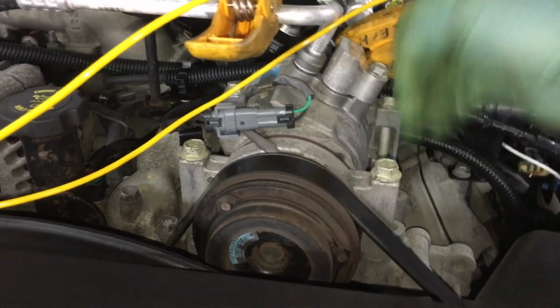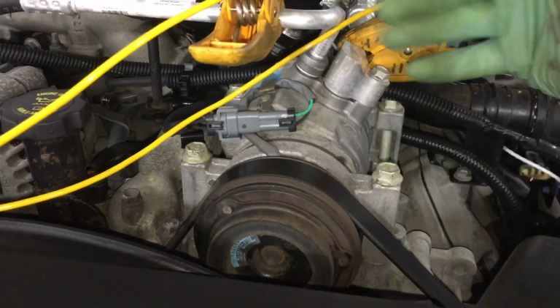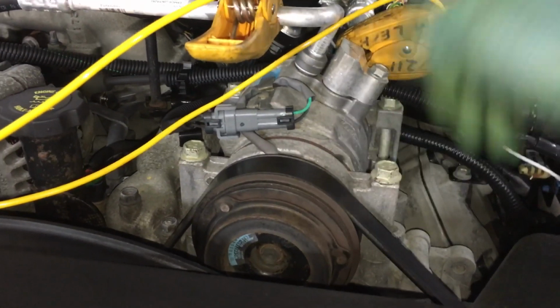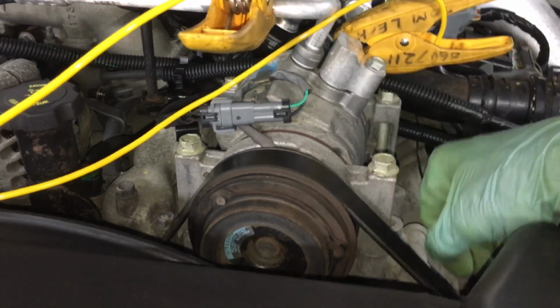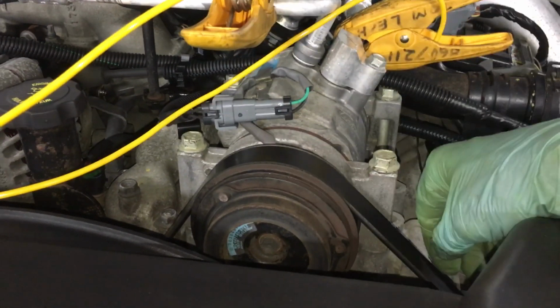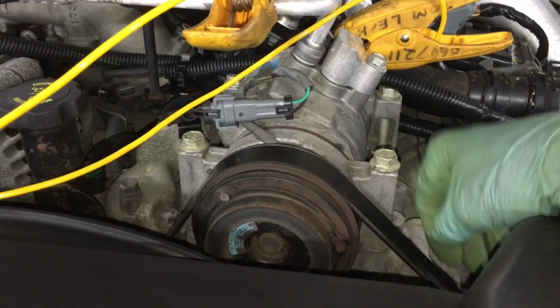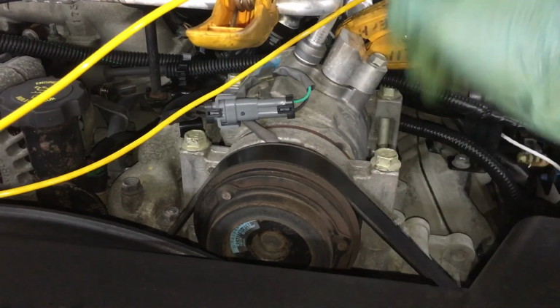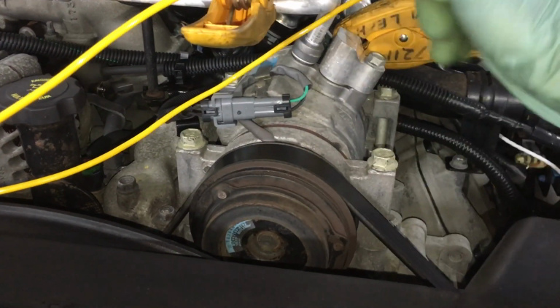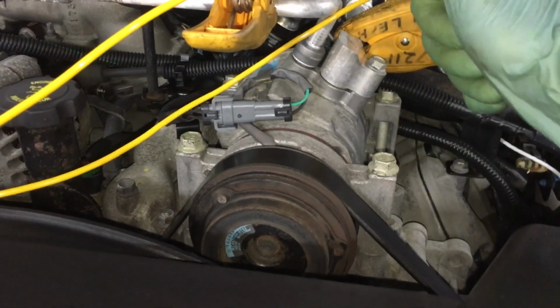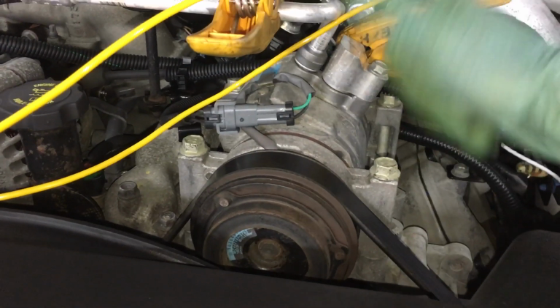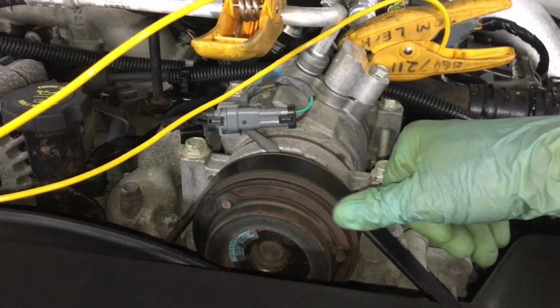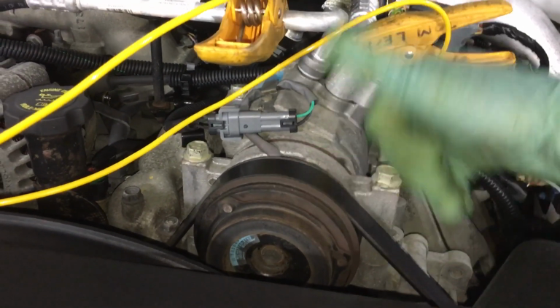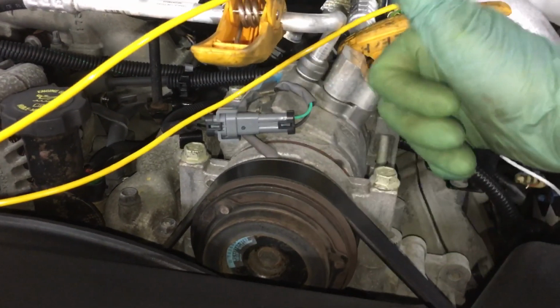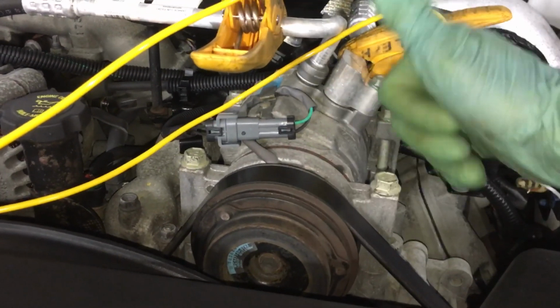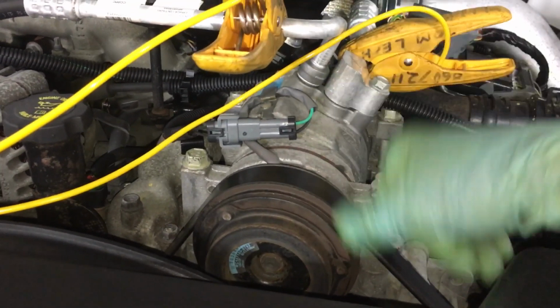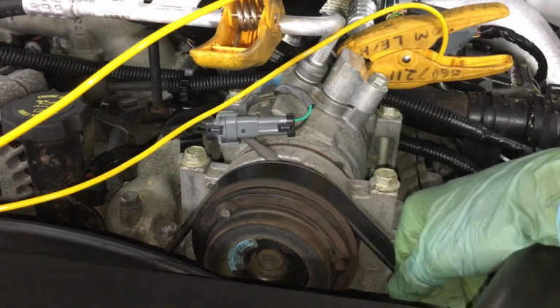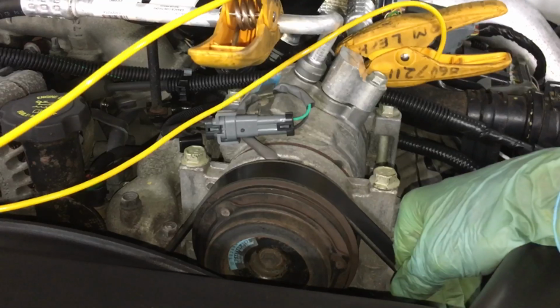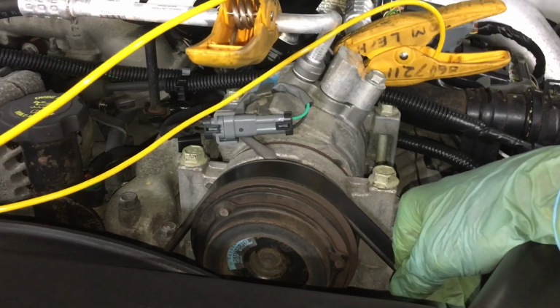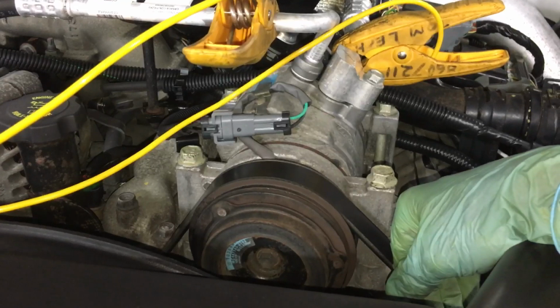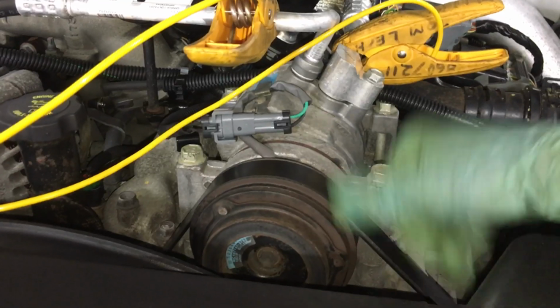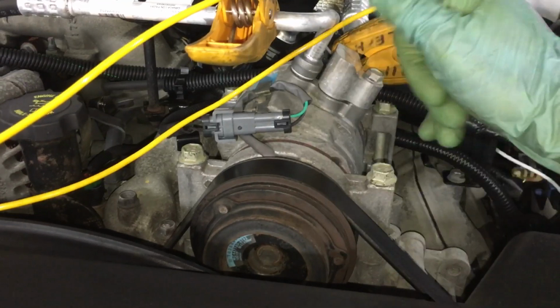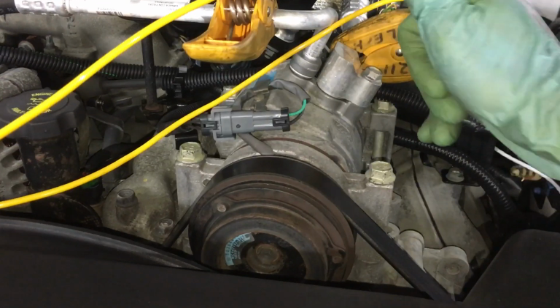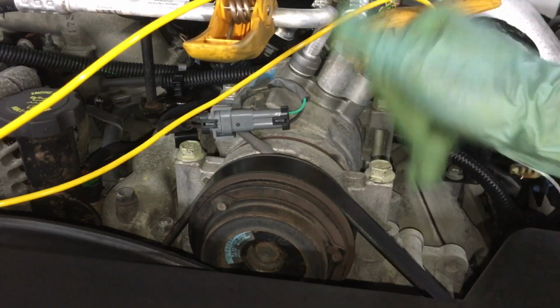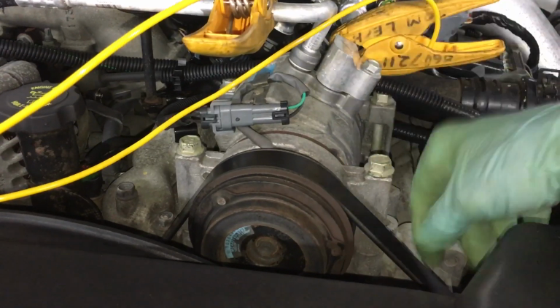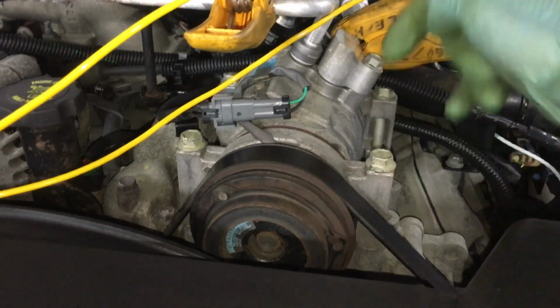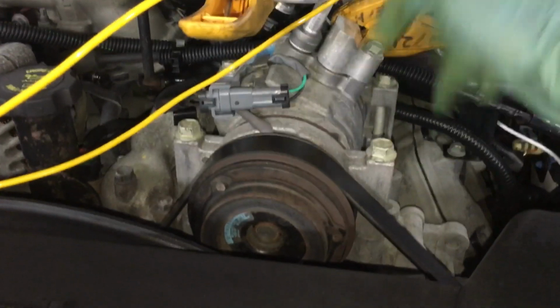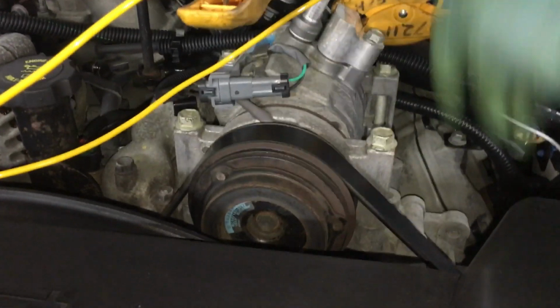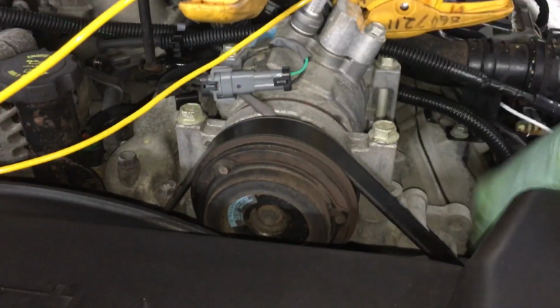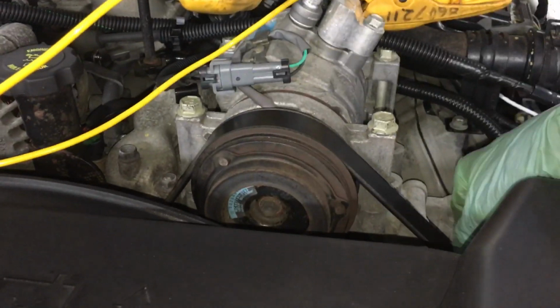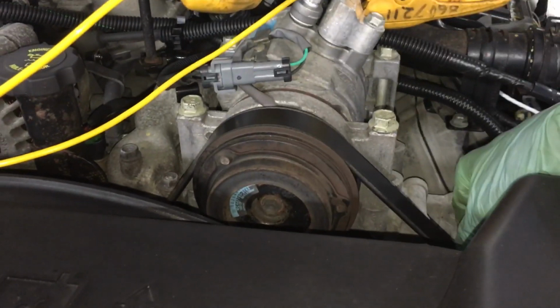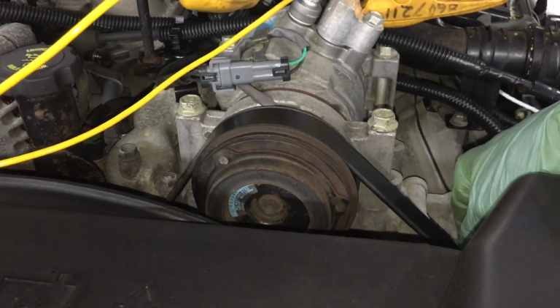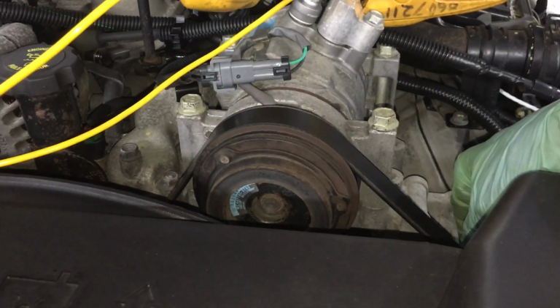You fill it back up, it'll work really good. A couple months later, the compressor burns out.